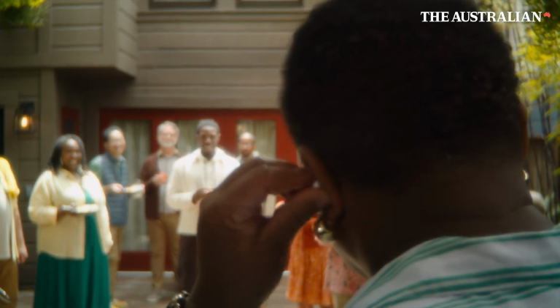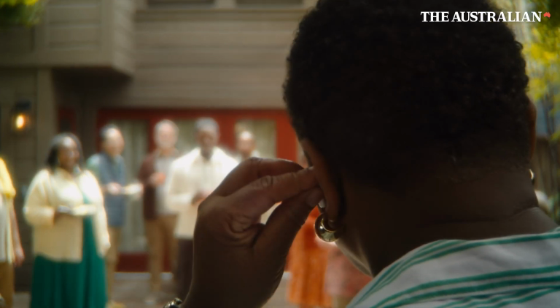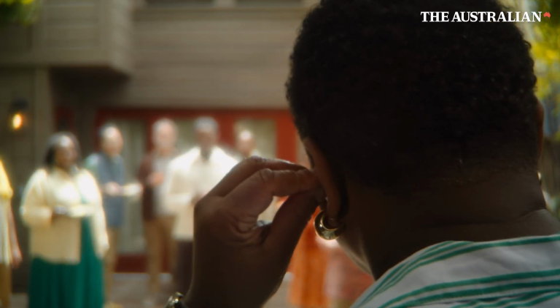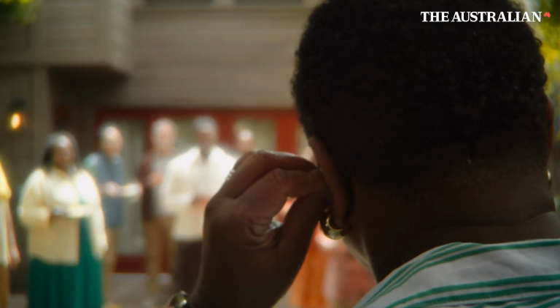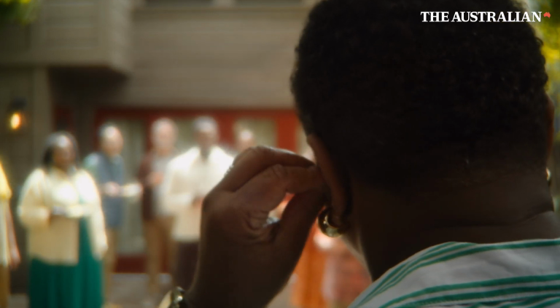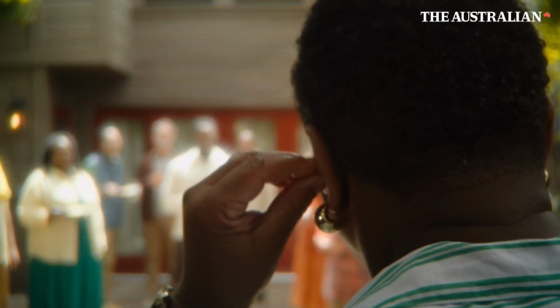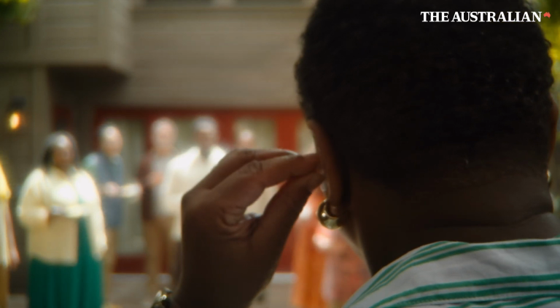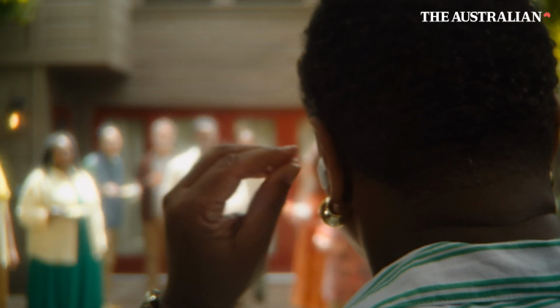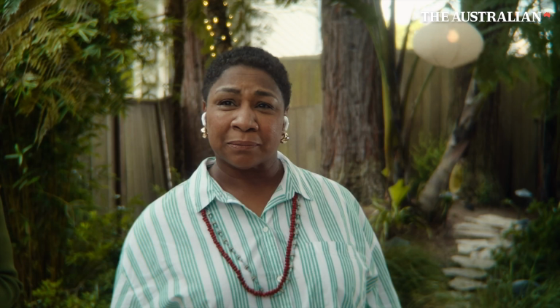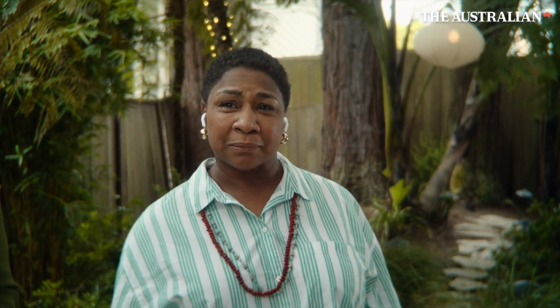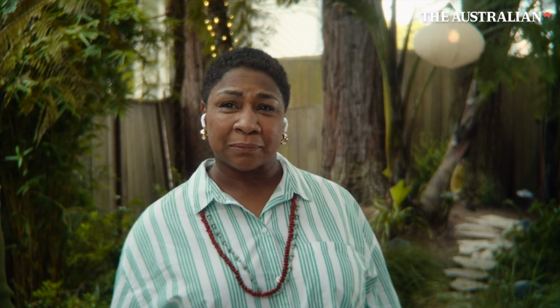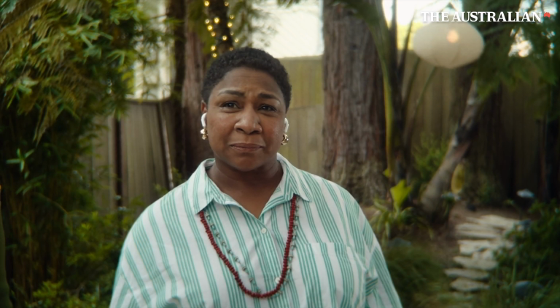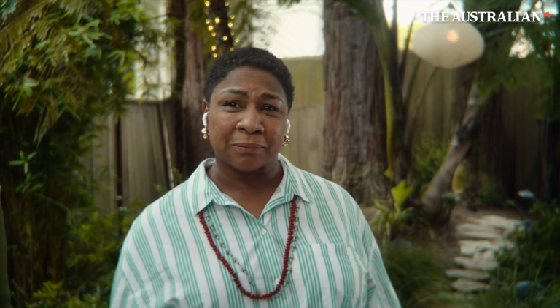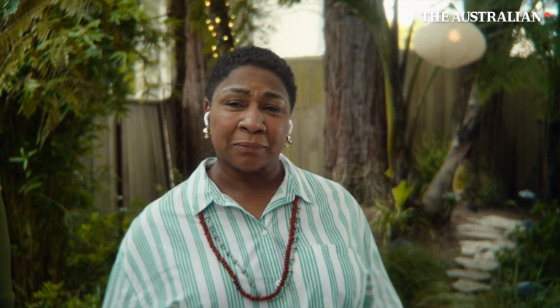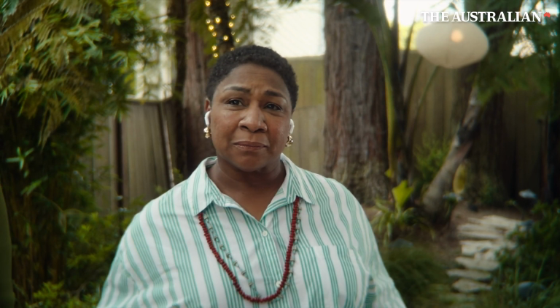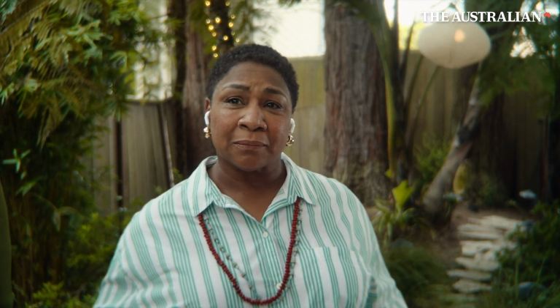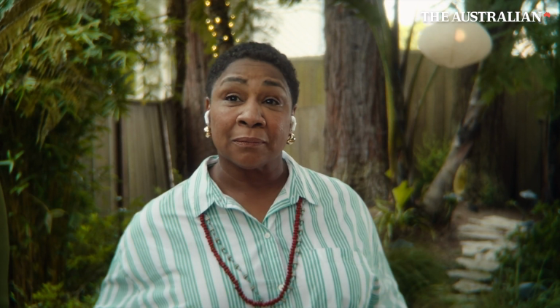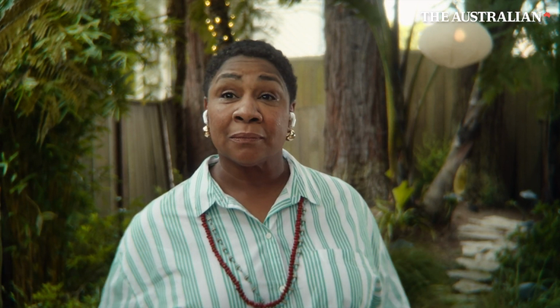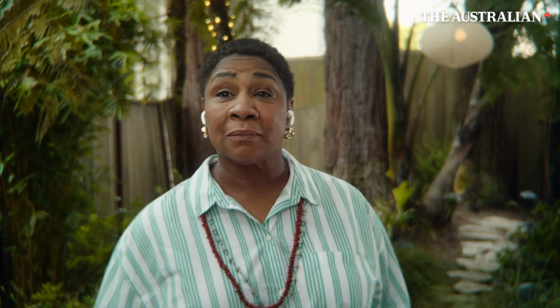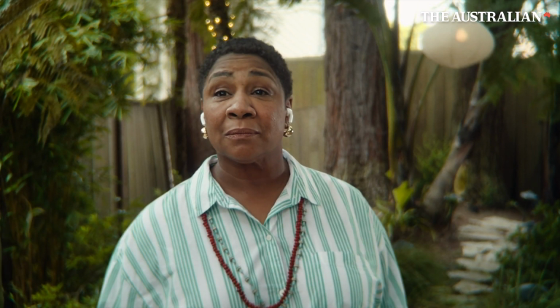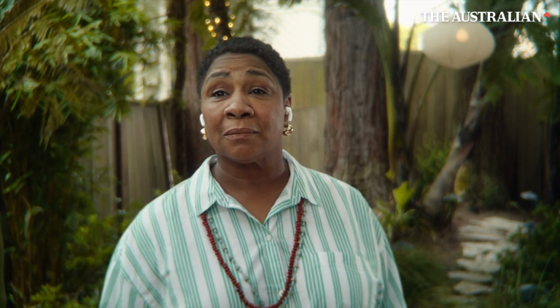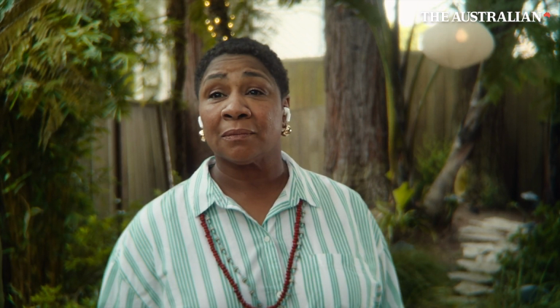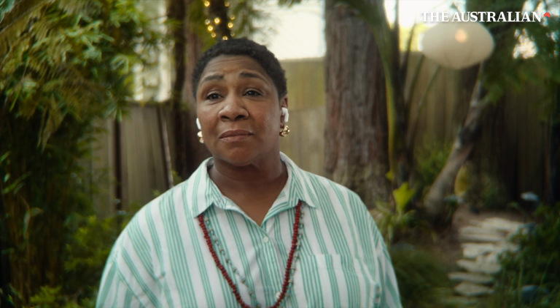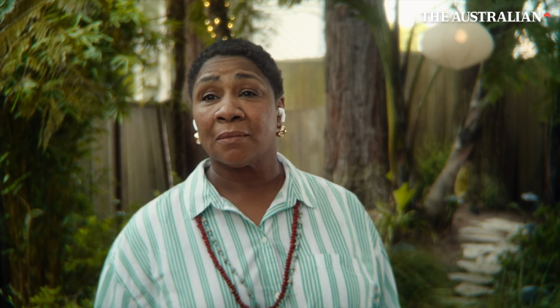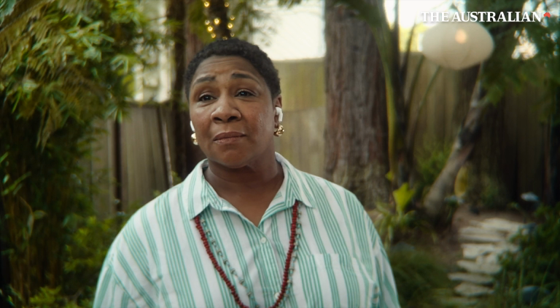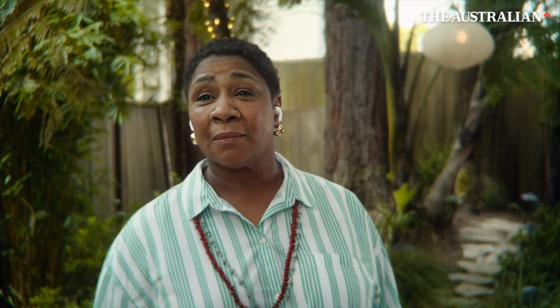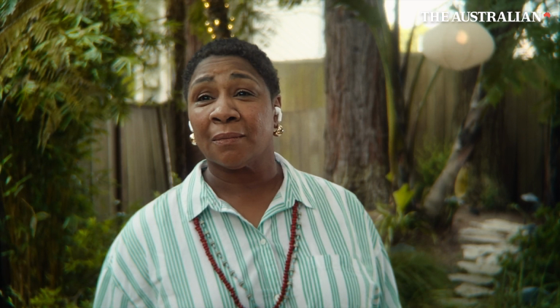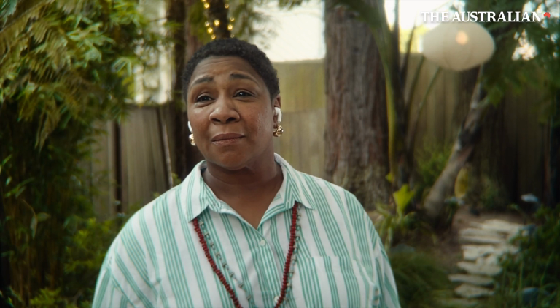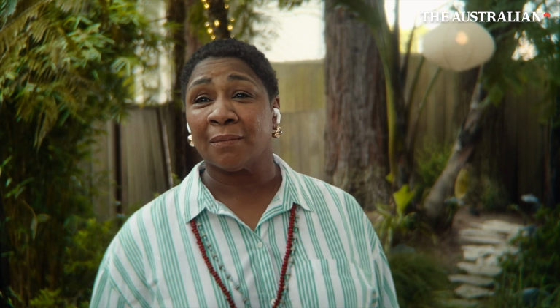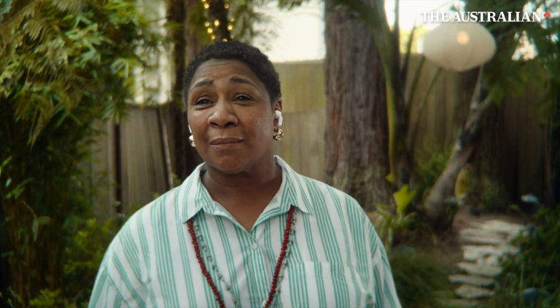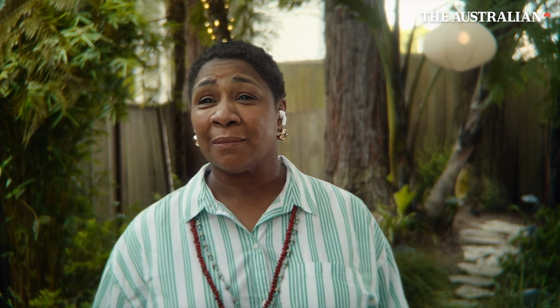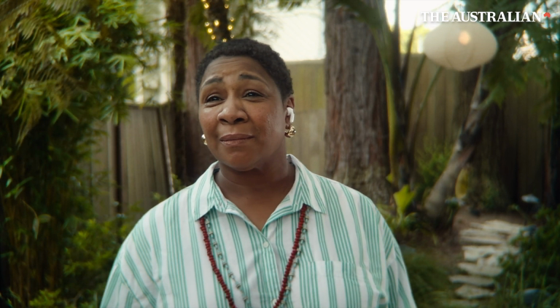We're here to celebrate you, and I'm so proud to be called your son.